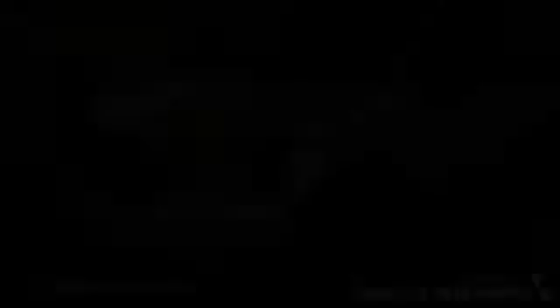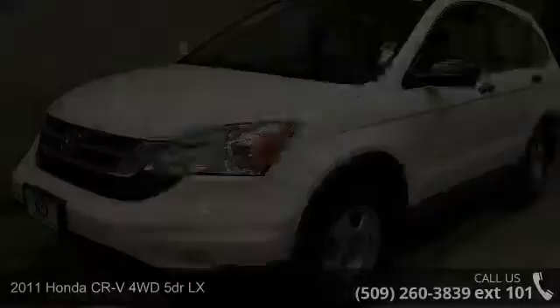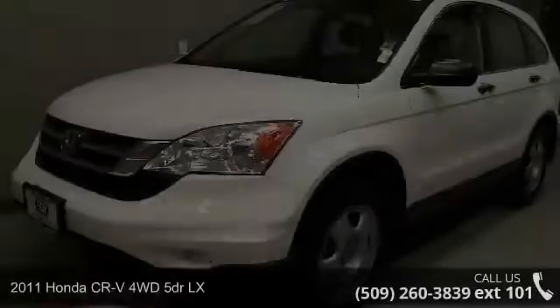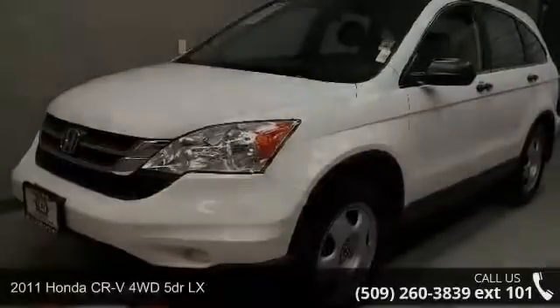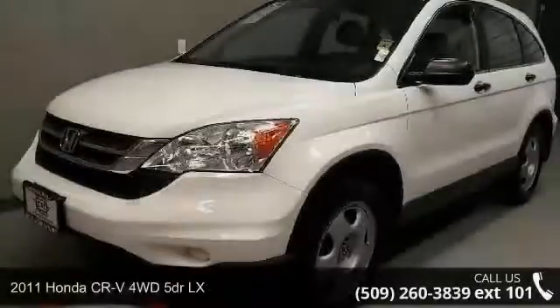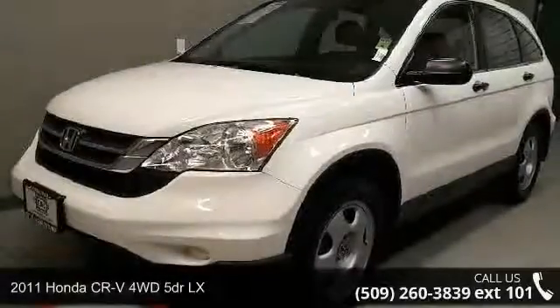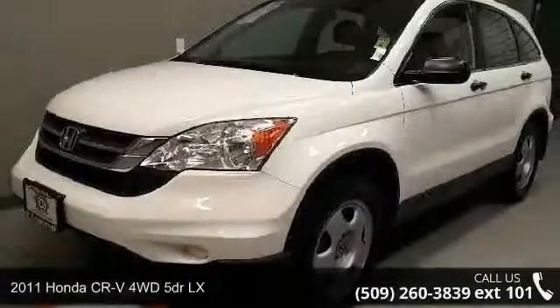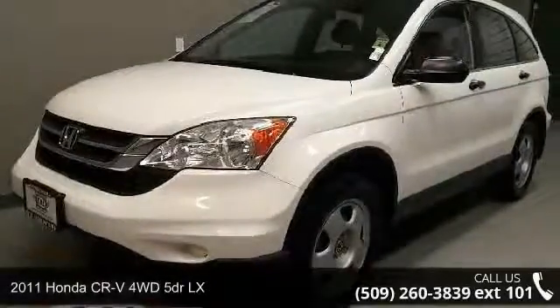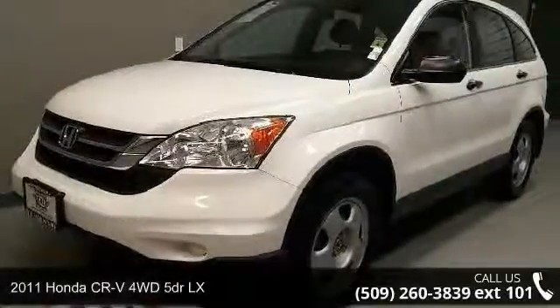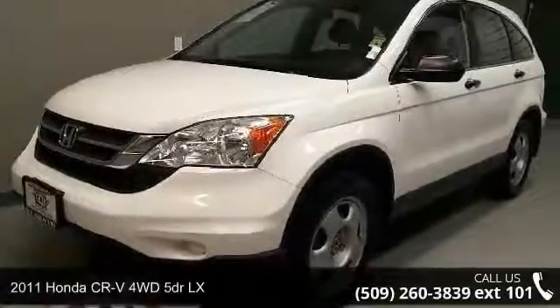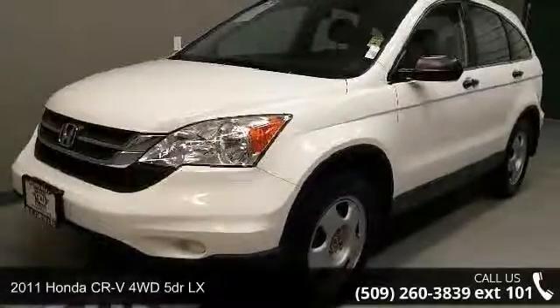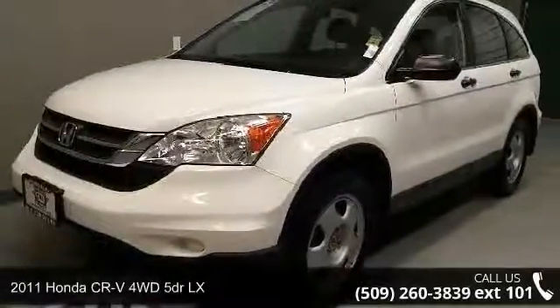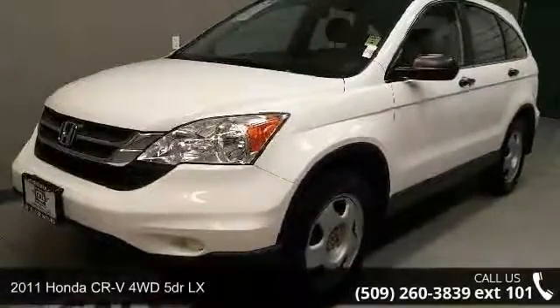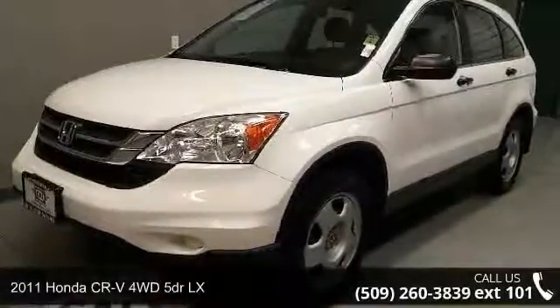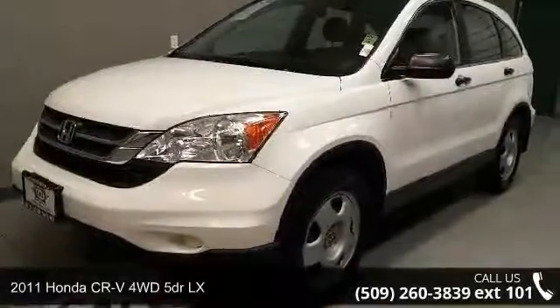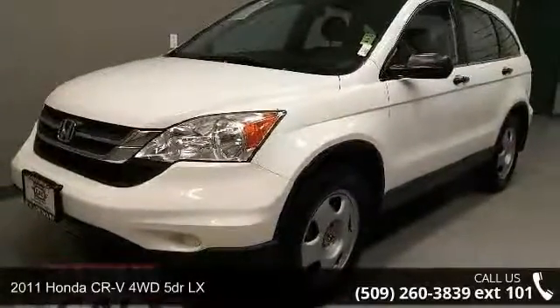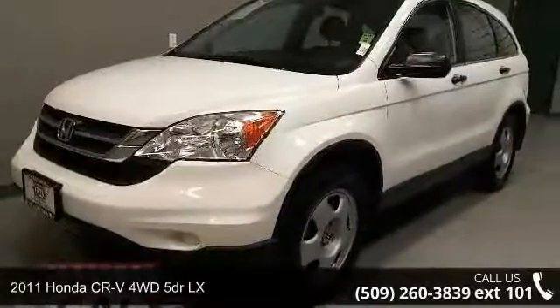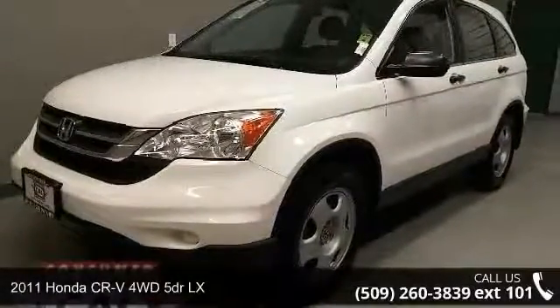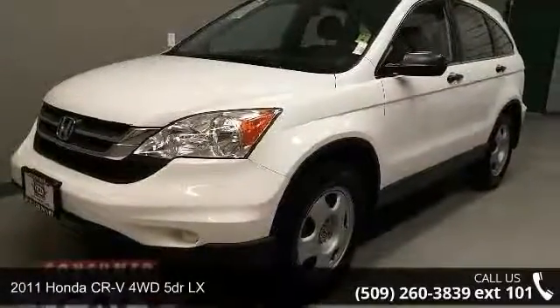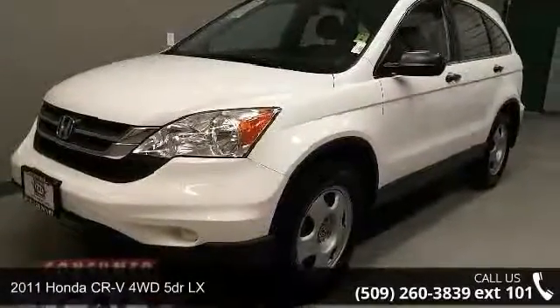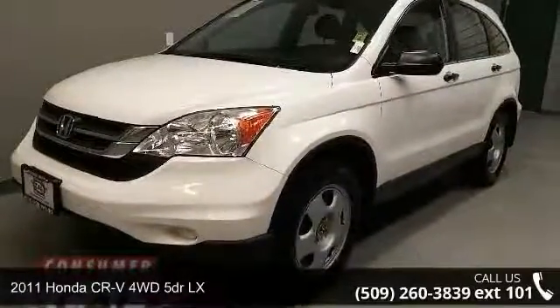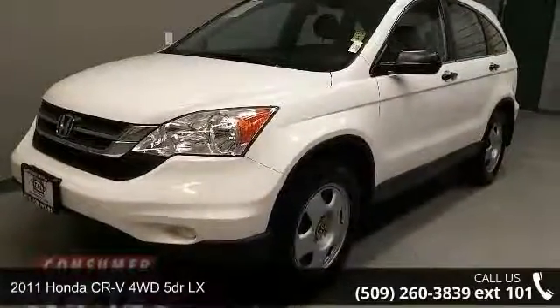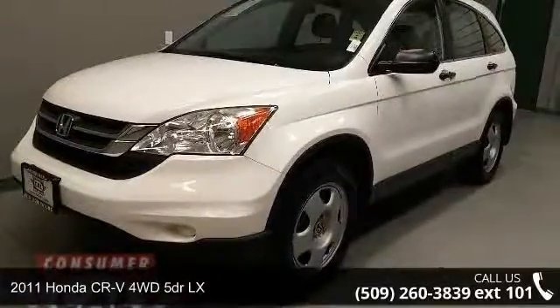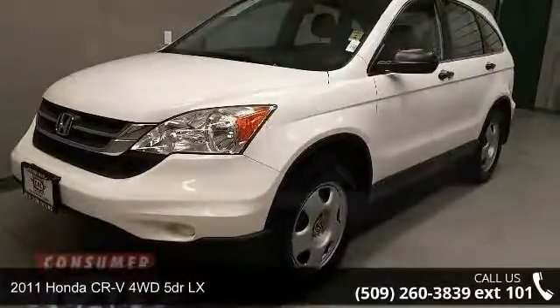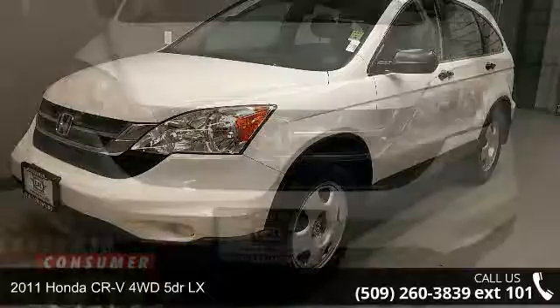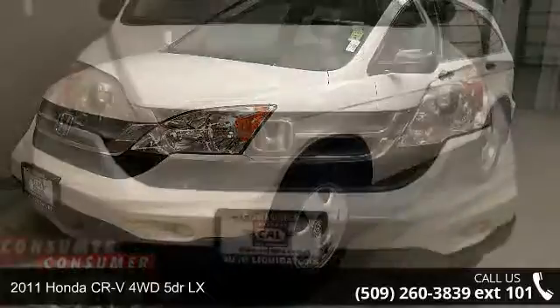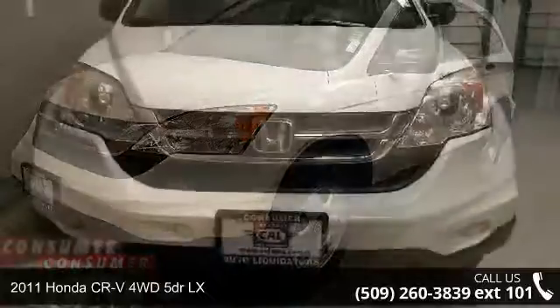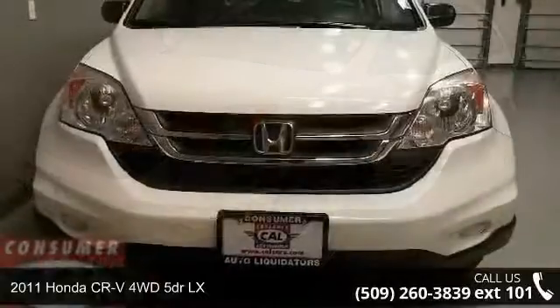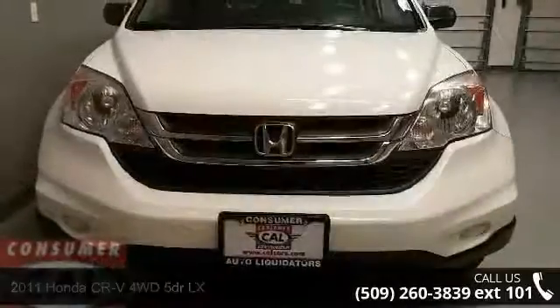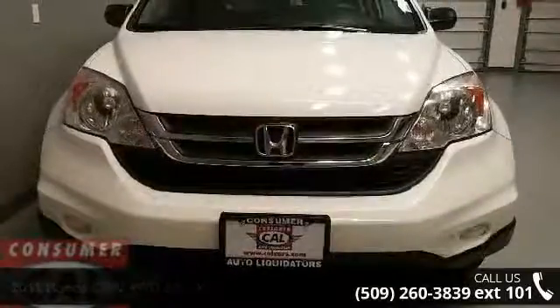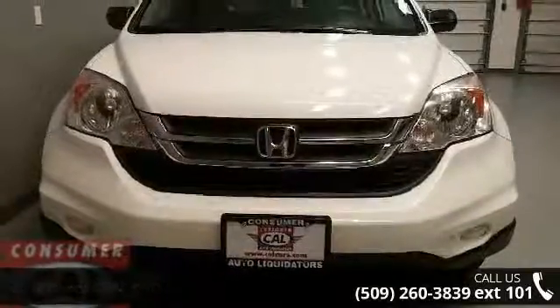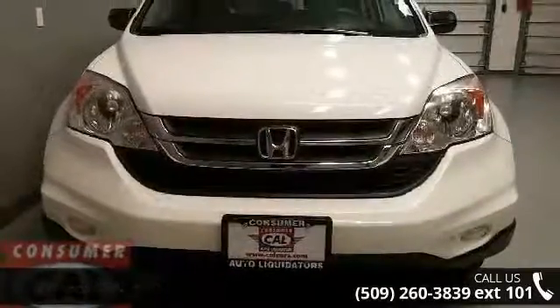Arrive in style with this 2011 Honda CR-V. This may be the set of wheels you've been looking for.